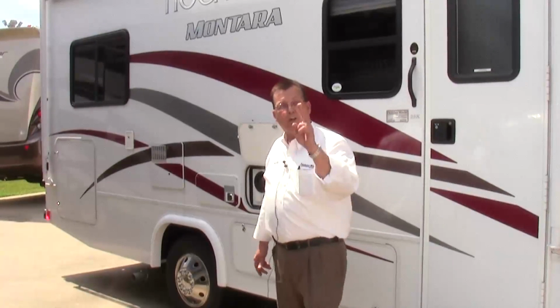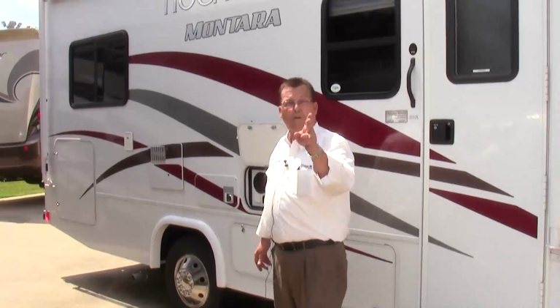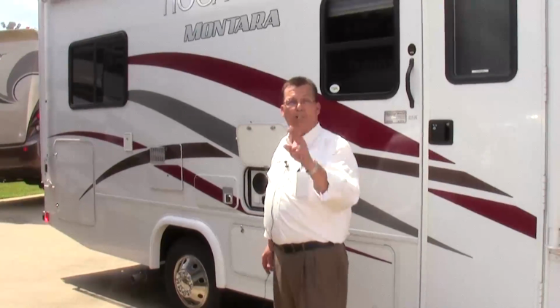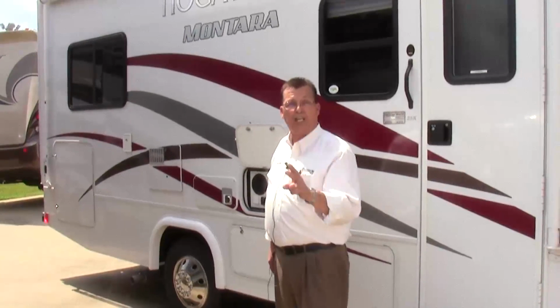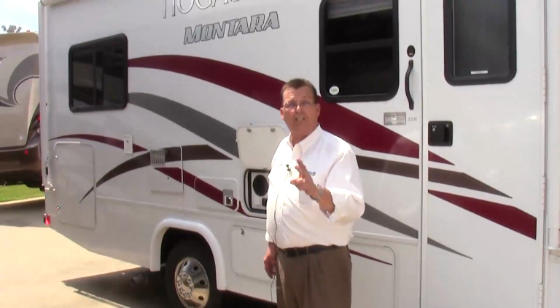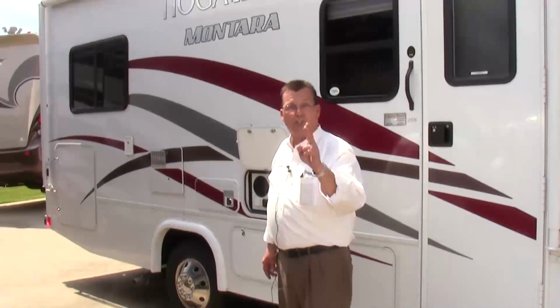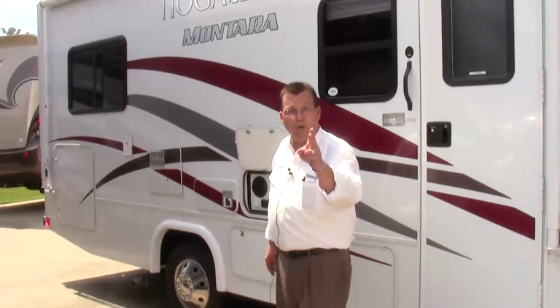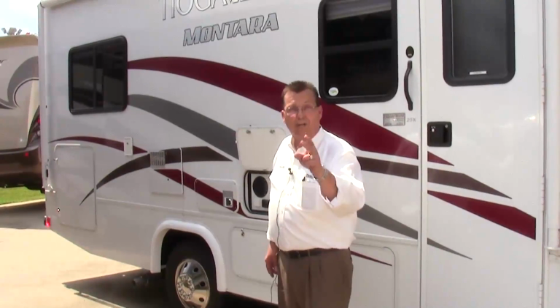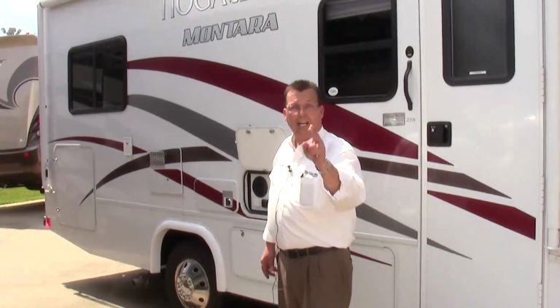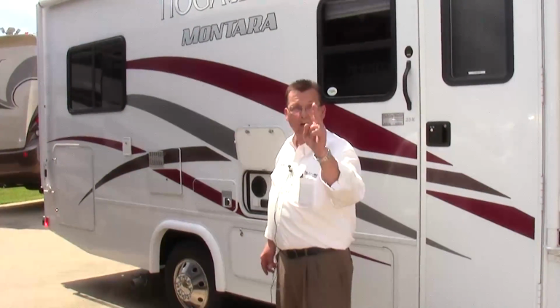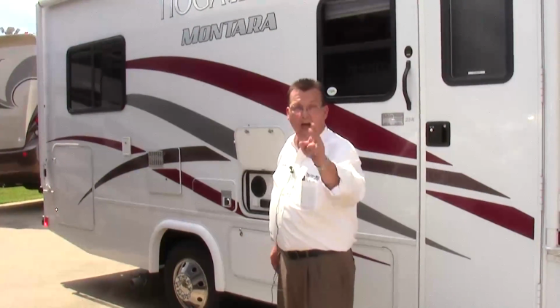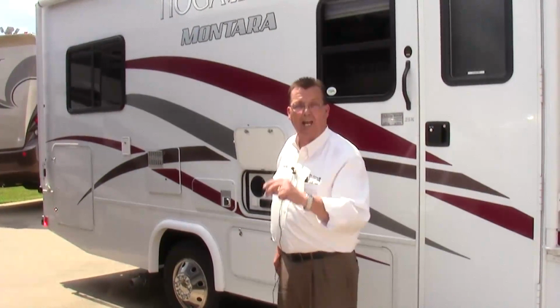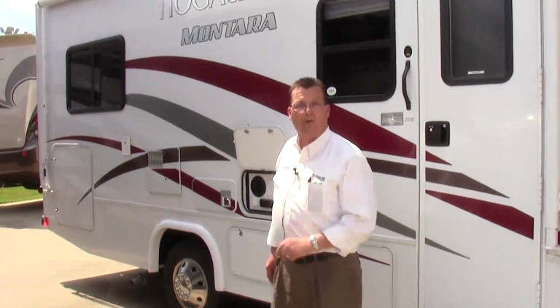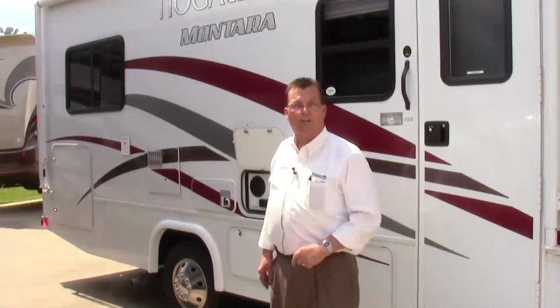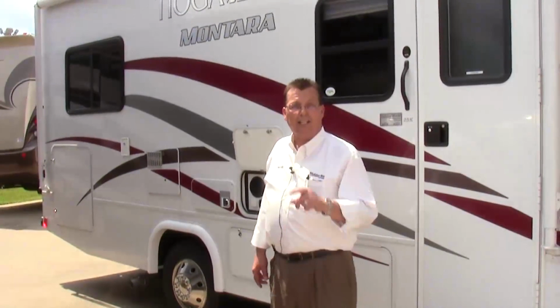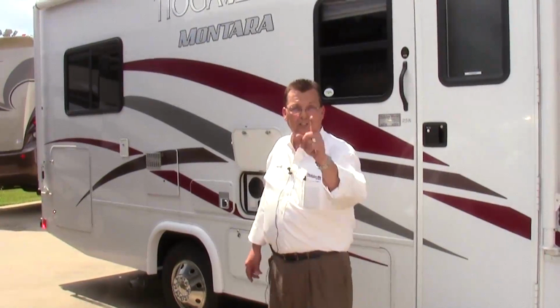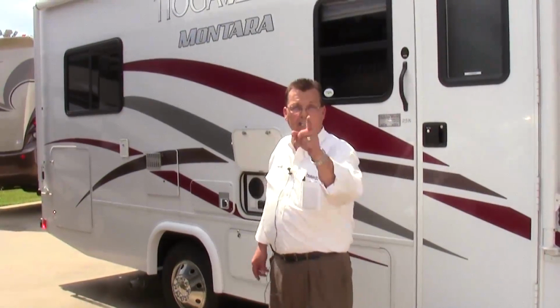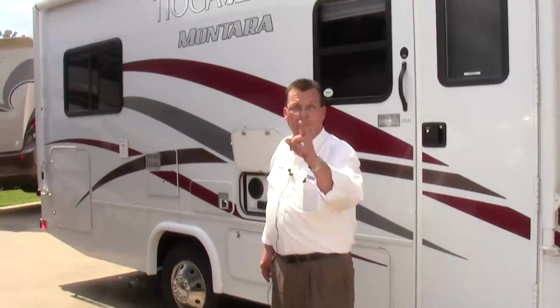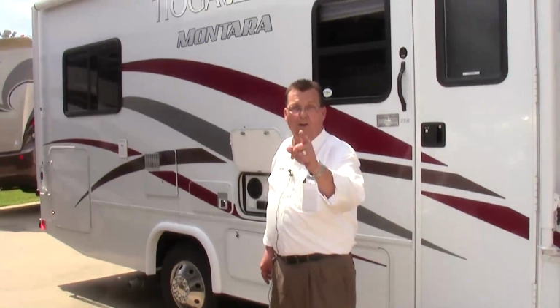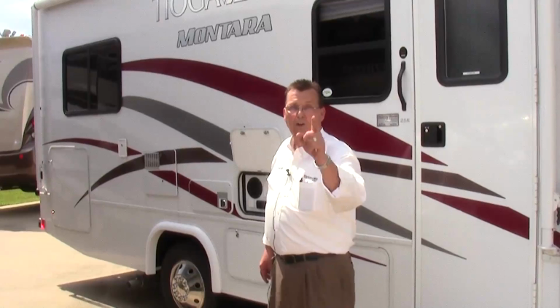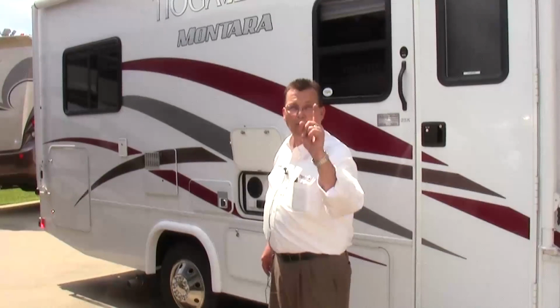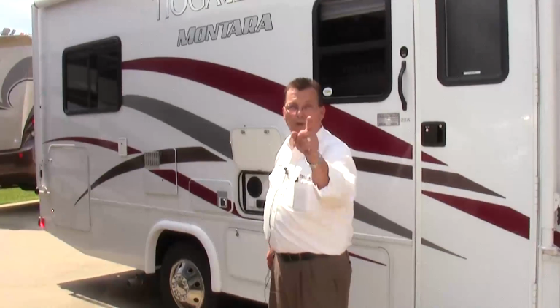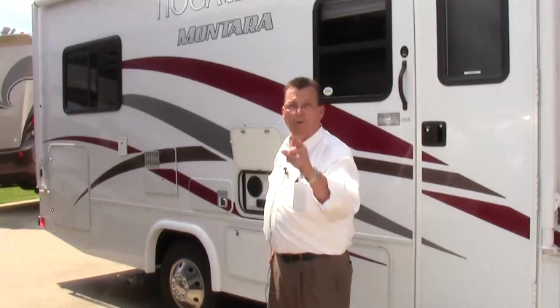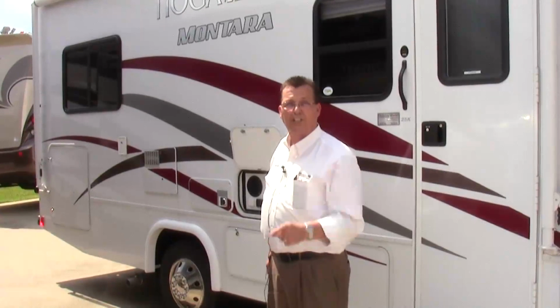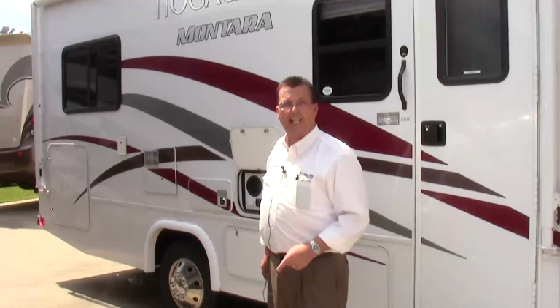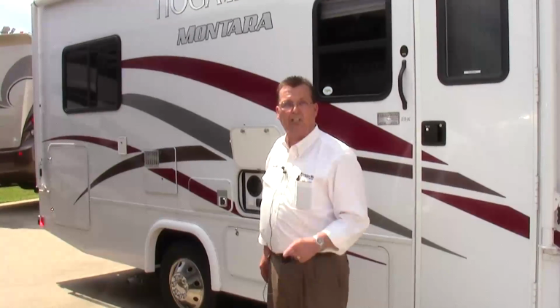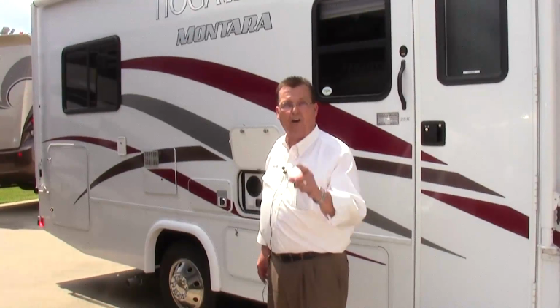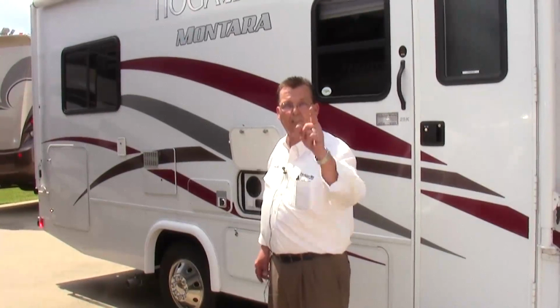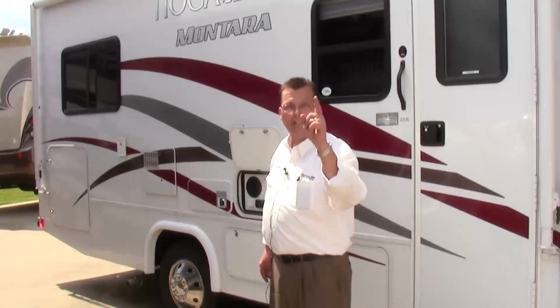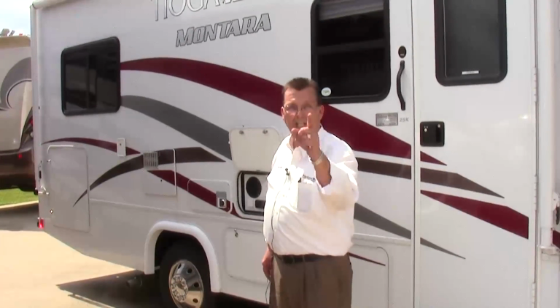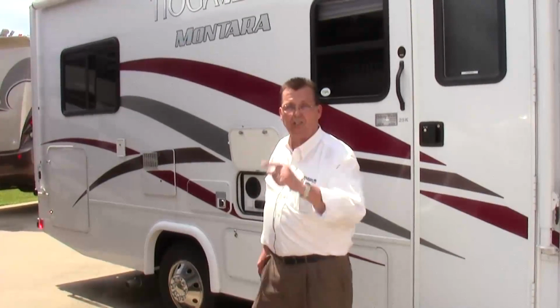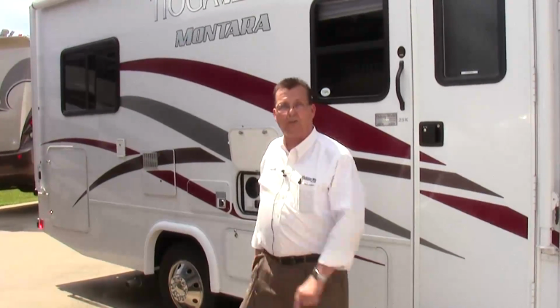Look forward to seeing you soon here at Holiday World. Just ask for Darrell. We're looking forward to taking good care of you. See you soon.